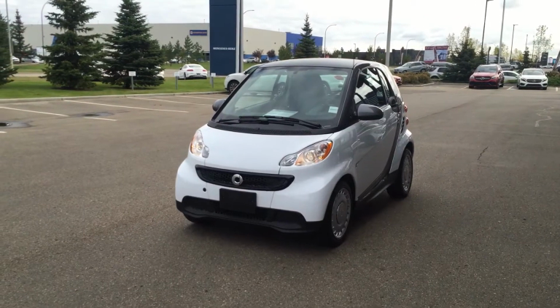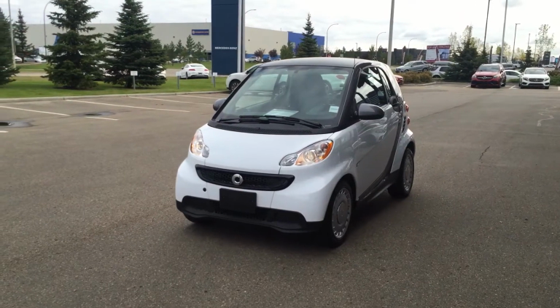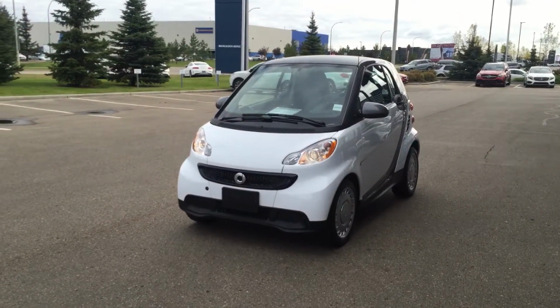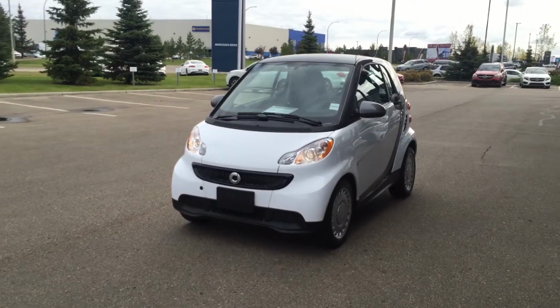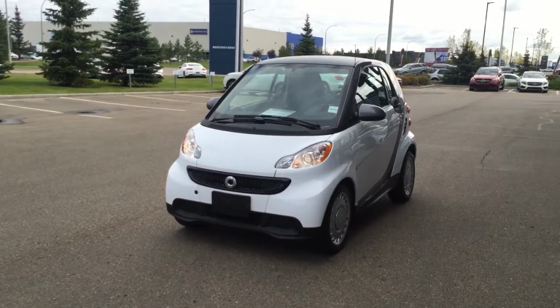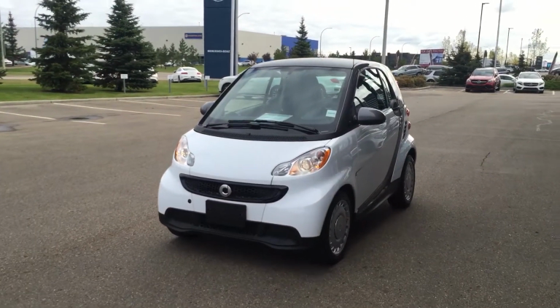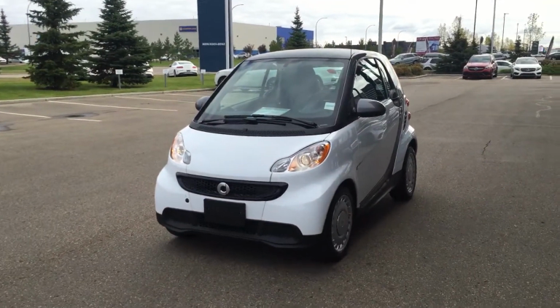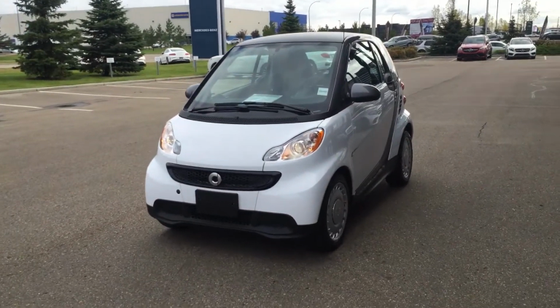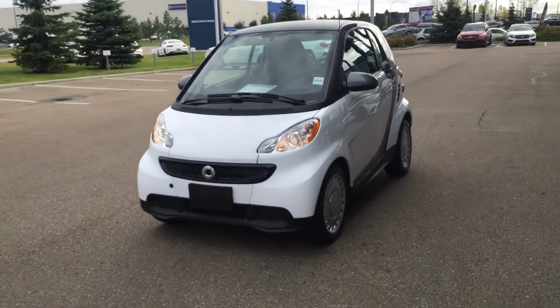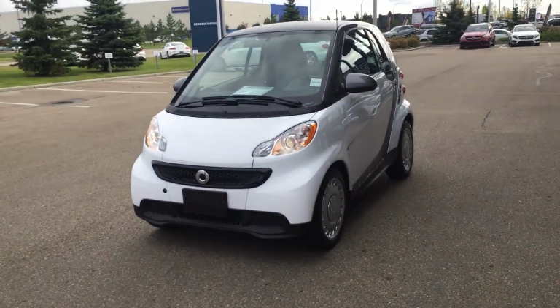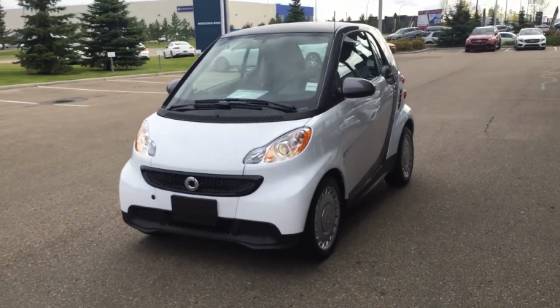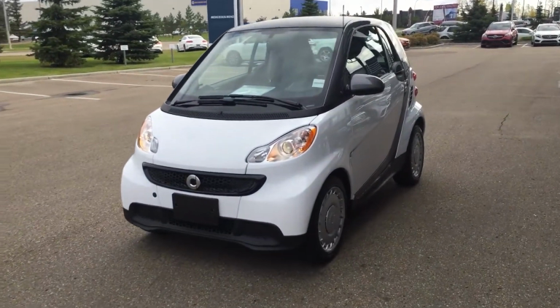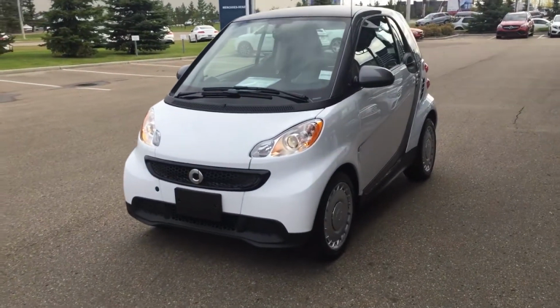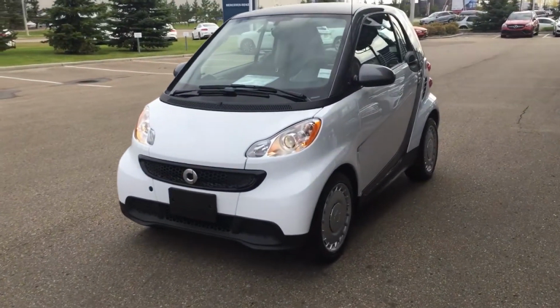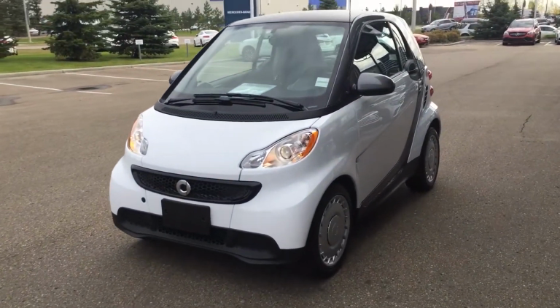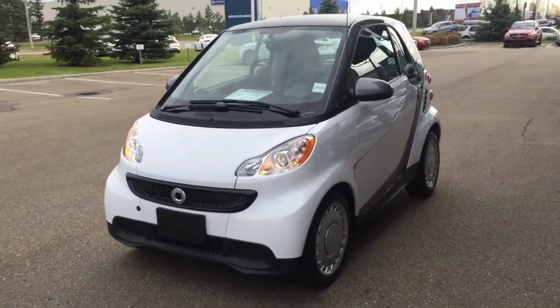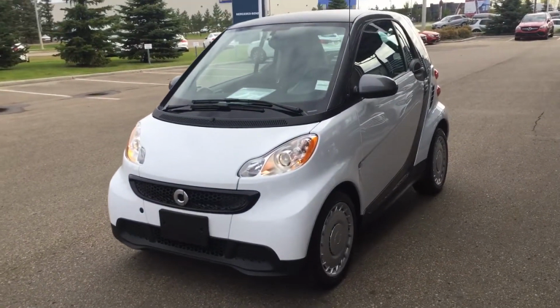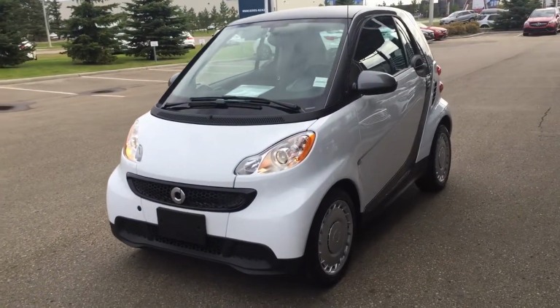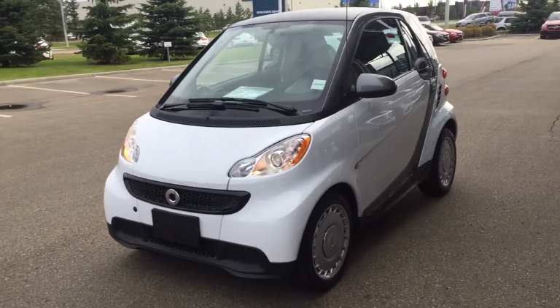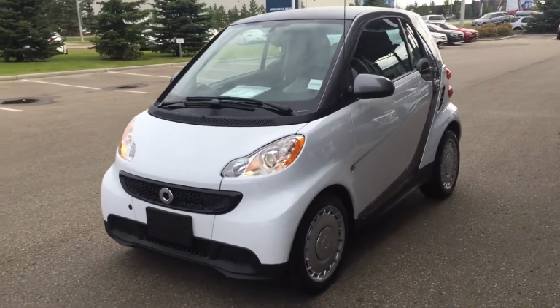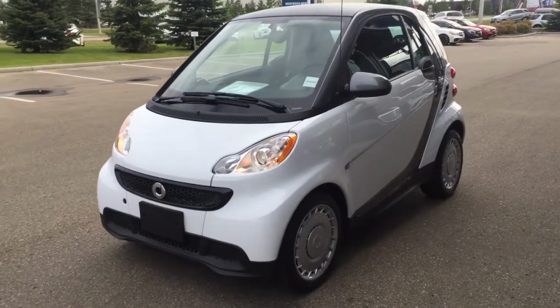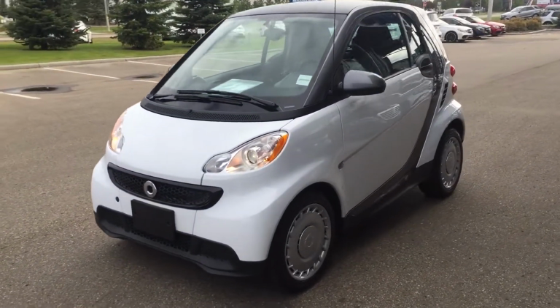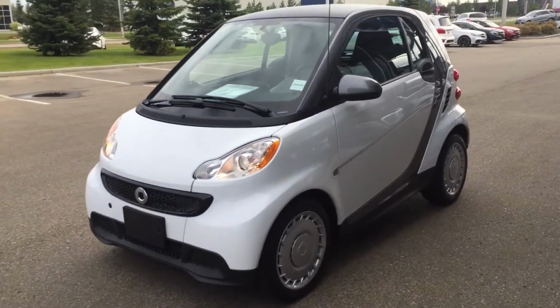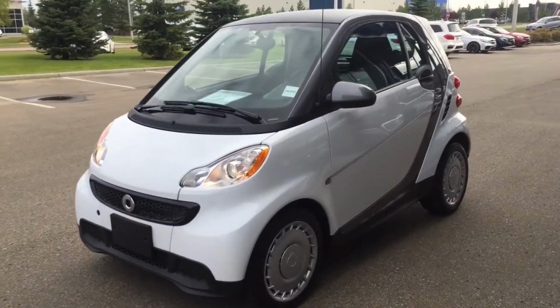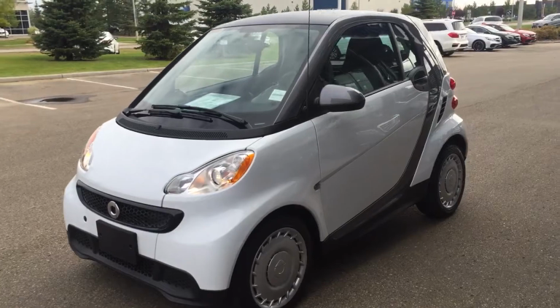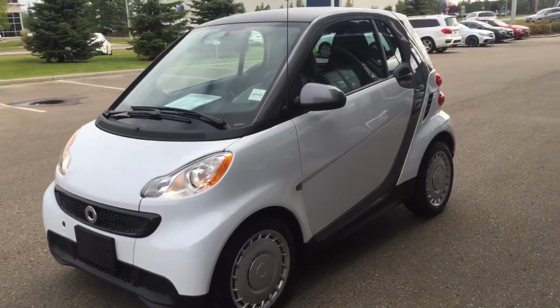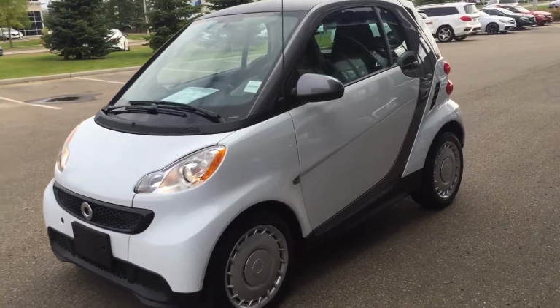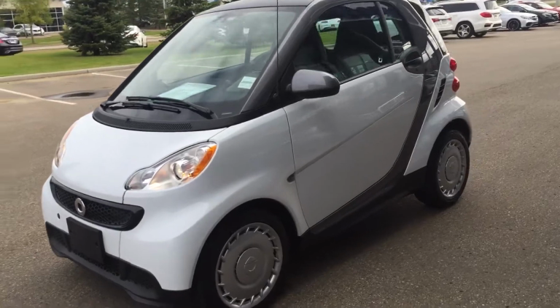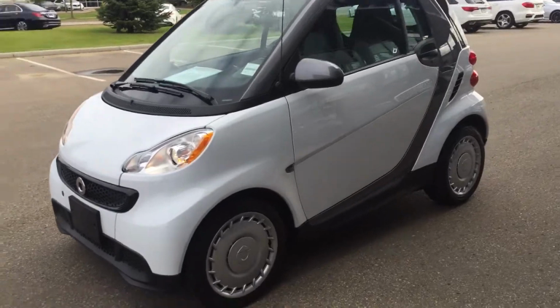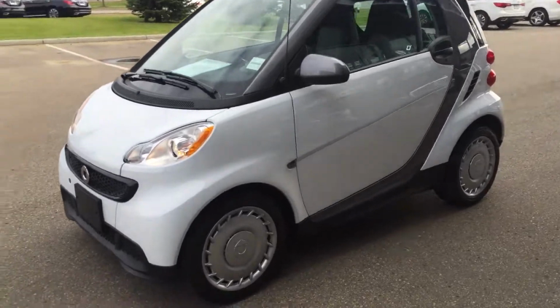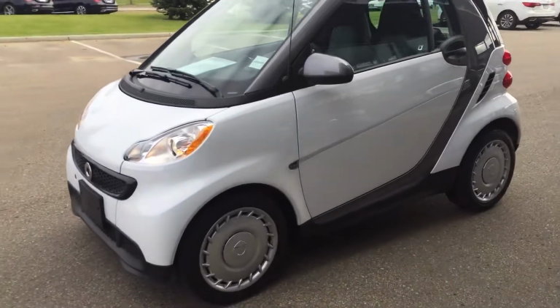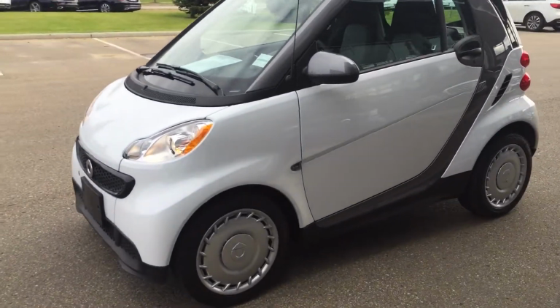Hey Frank, Rial here at Mercedes-Benz Edmonton. Just wanted to give you a quick little video showing that this car is in perfect condition.